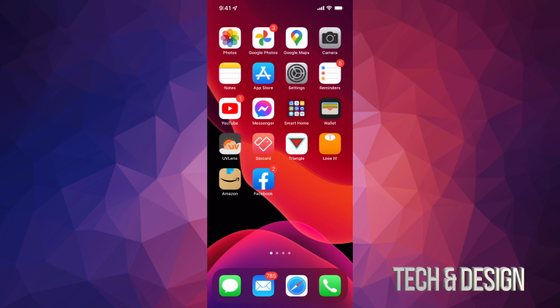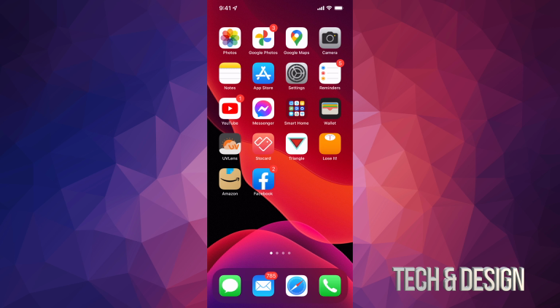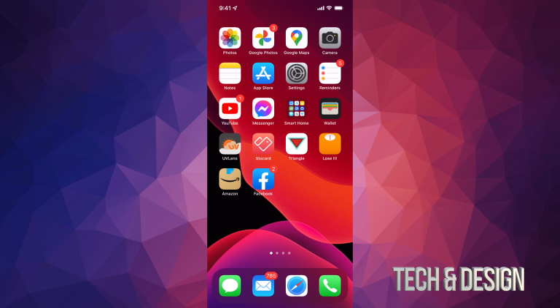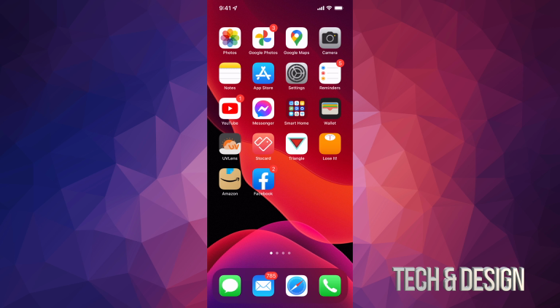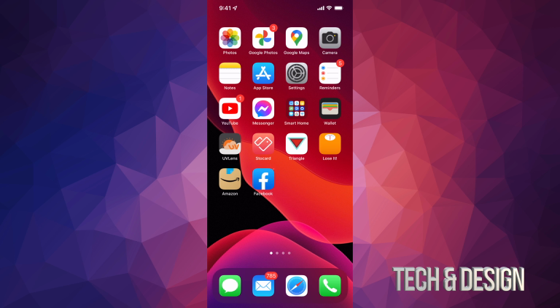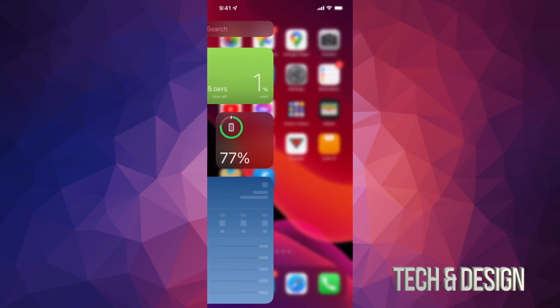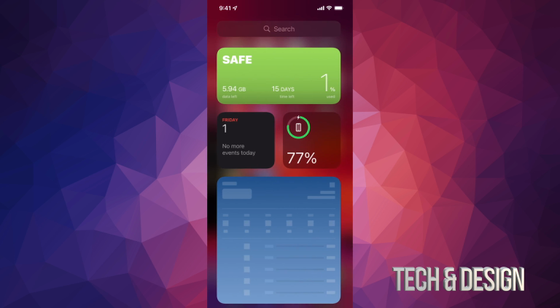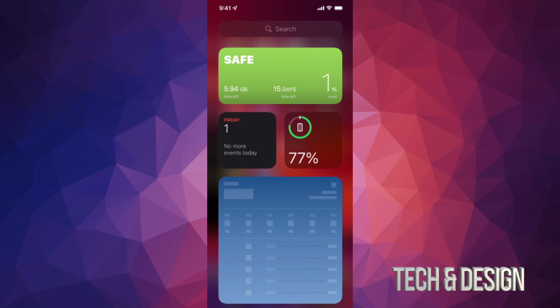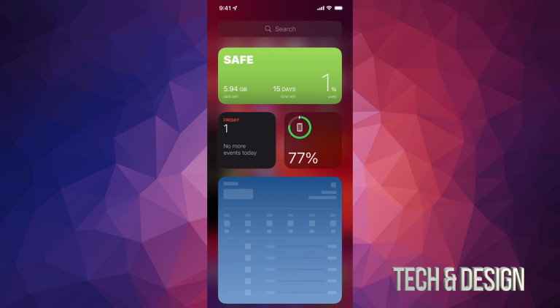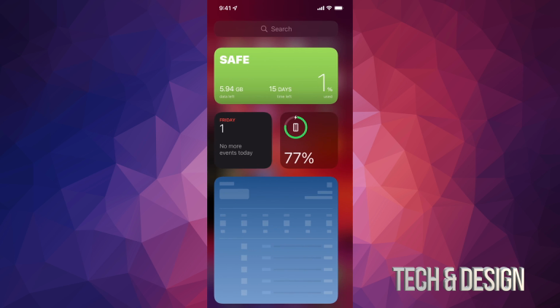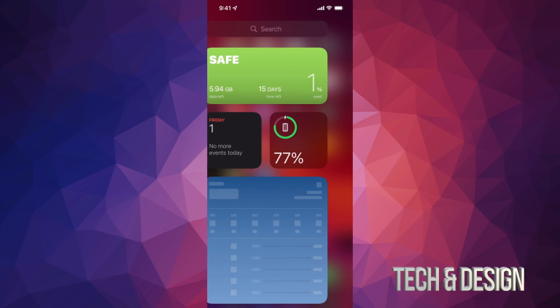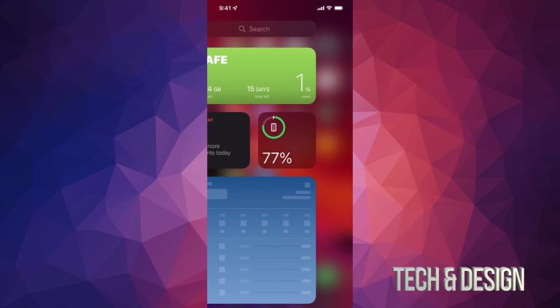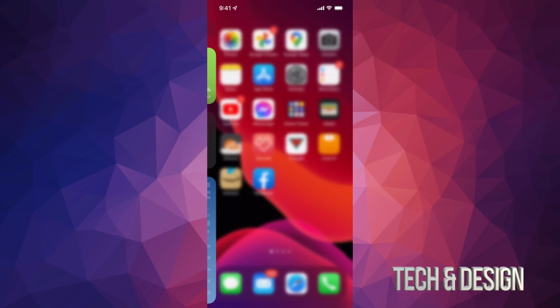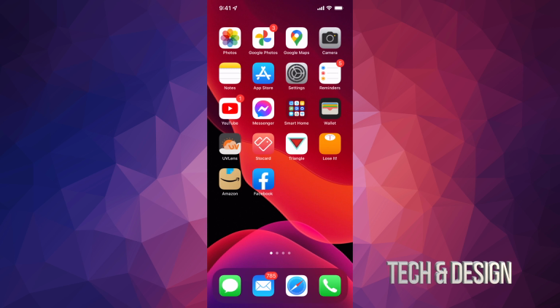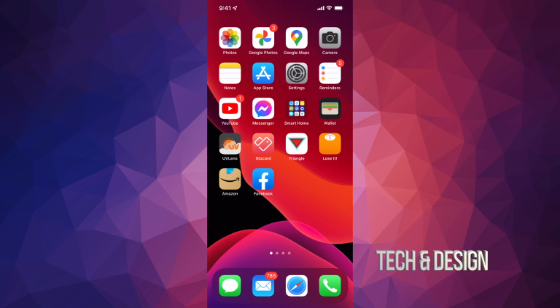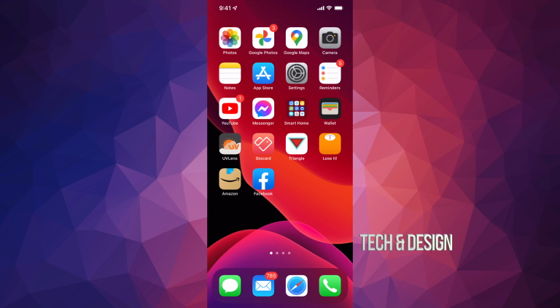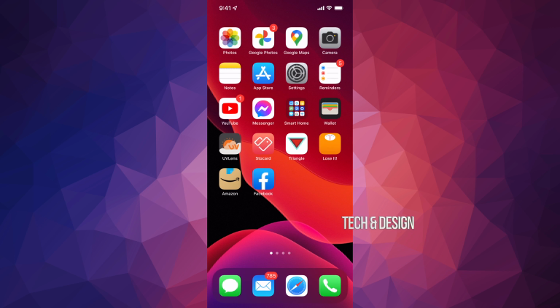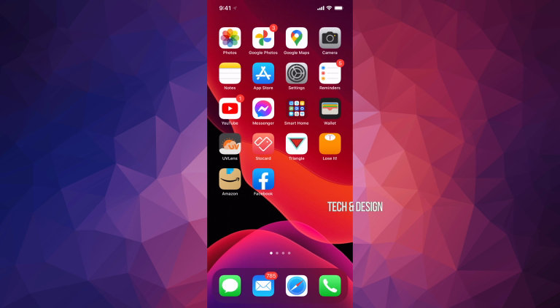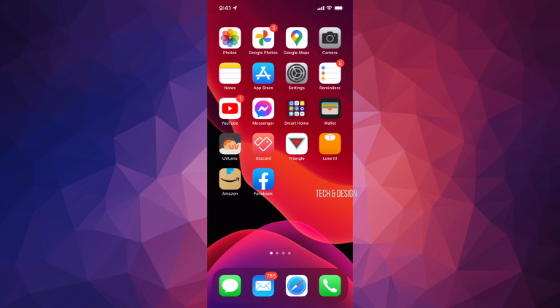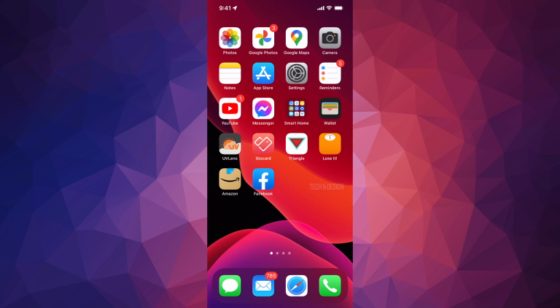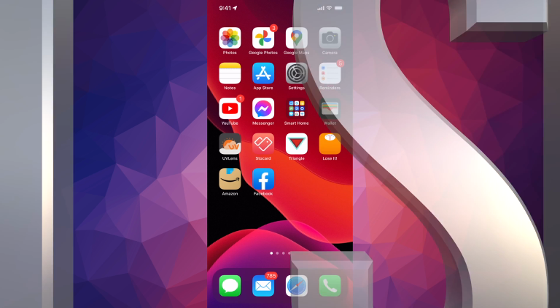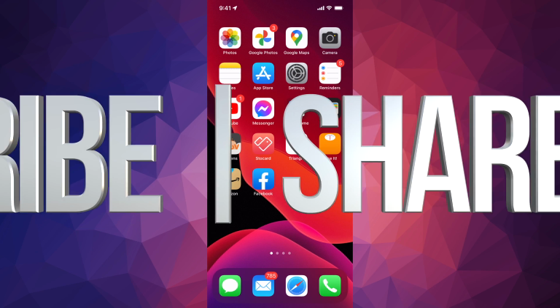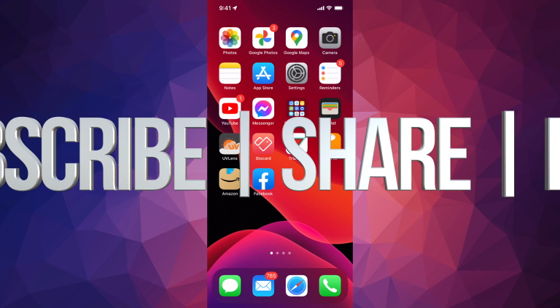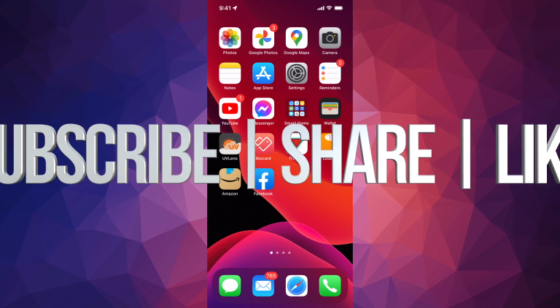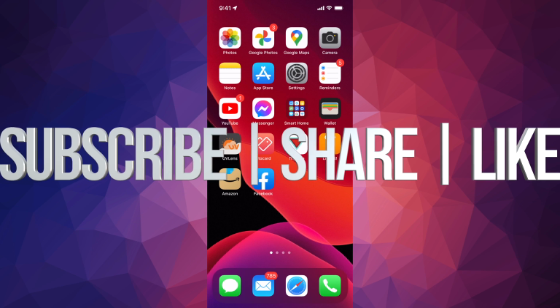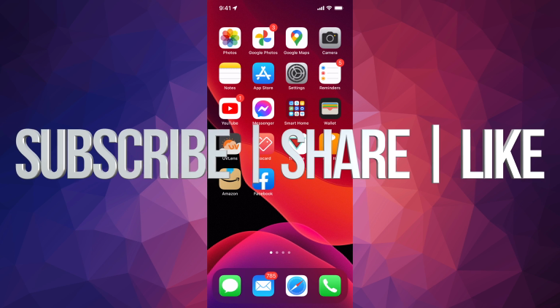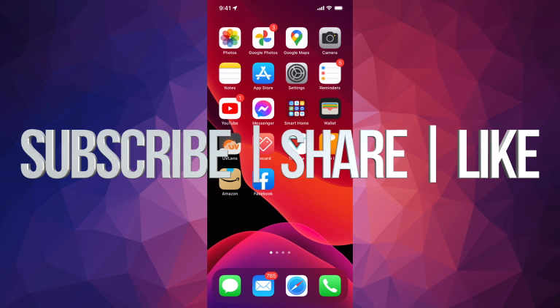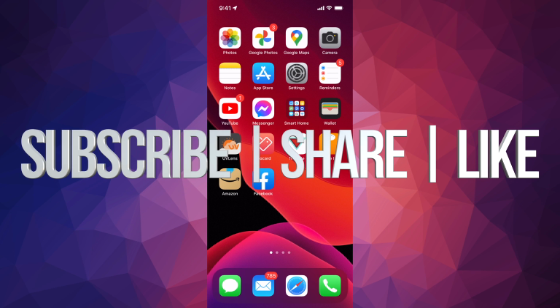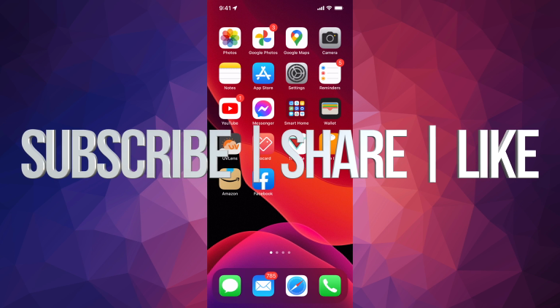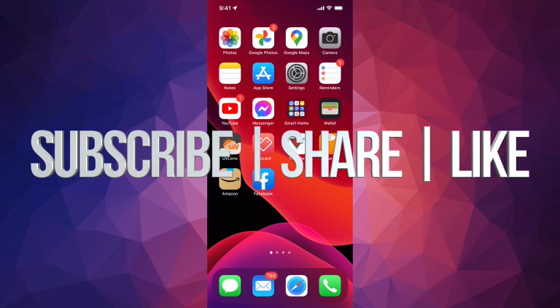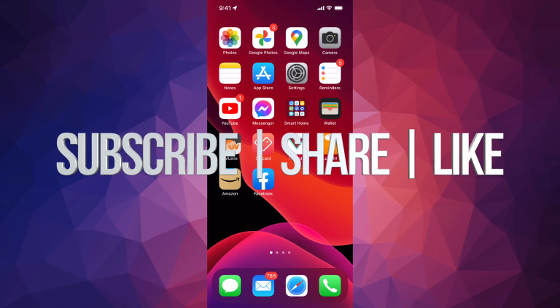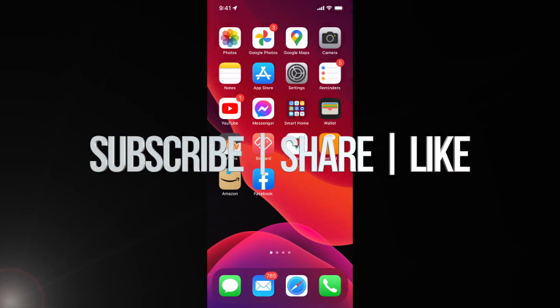Anyway, if you guys have any comments or questions, you can write them down in the comments area. Don't forget to subscribe and rate. Thank you.